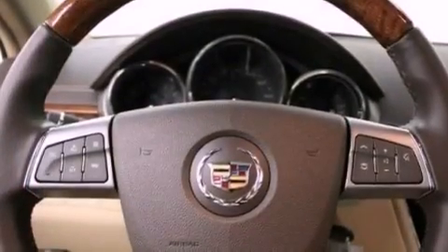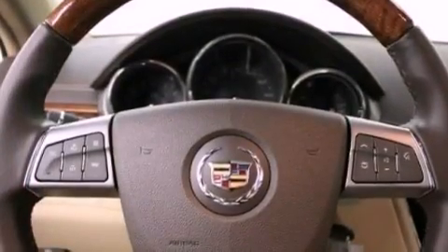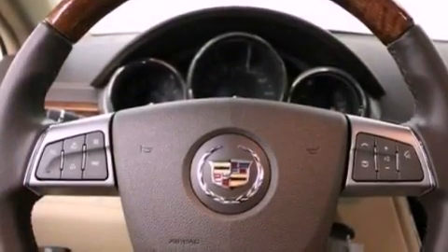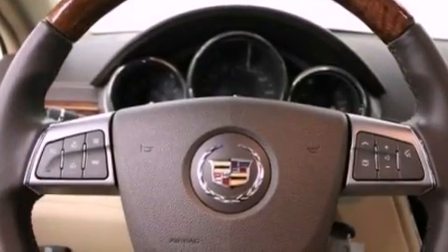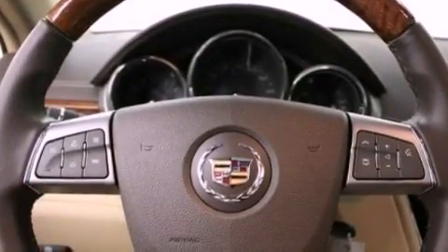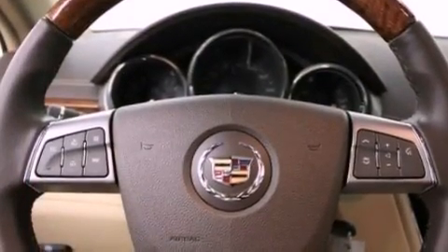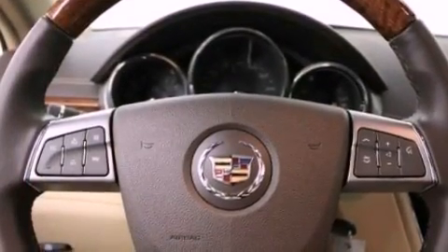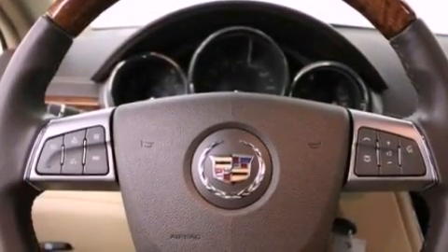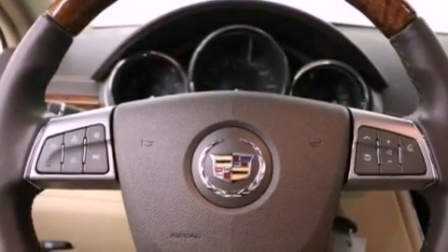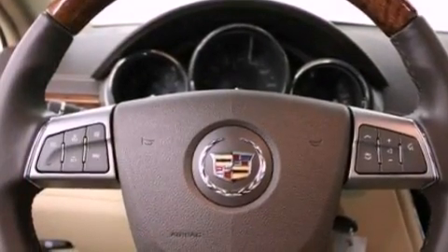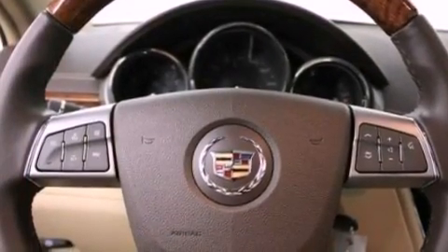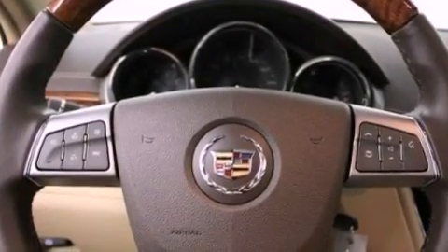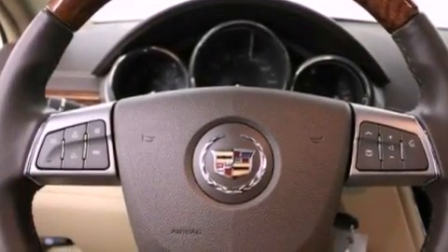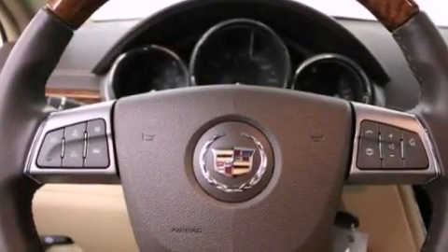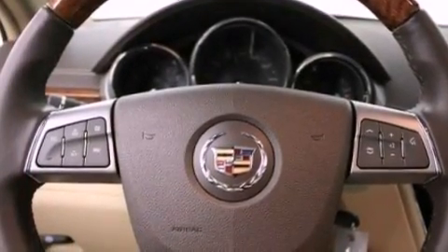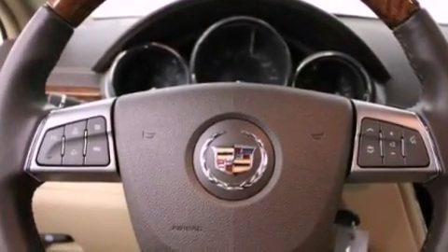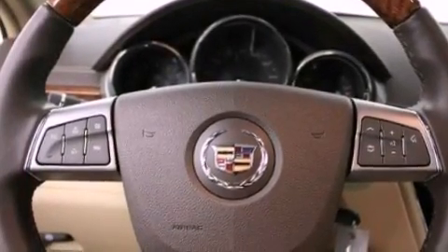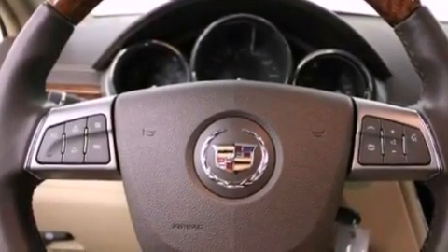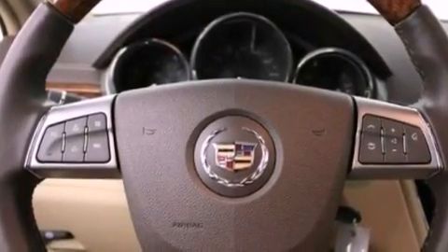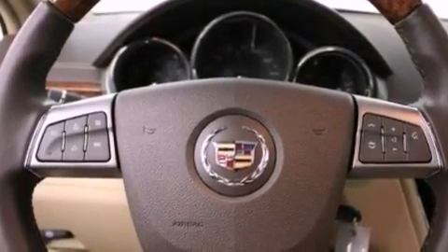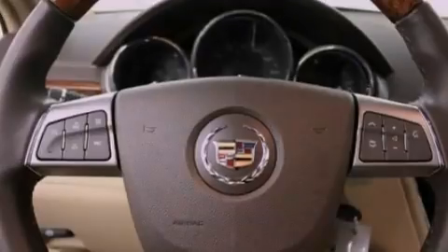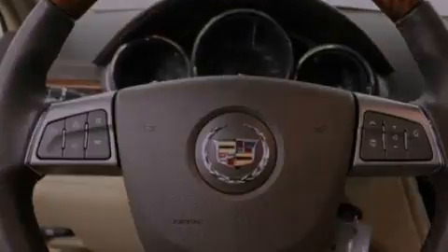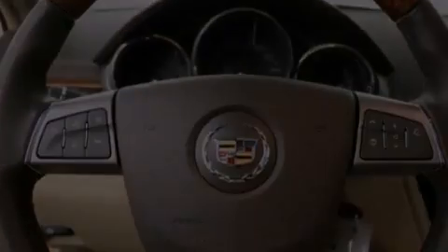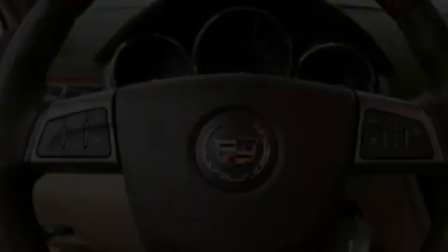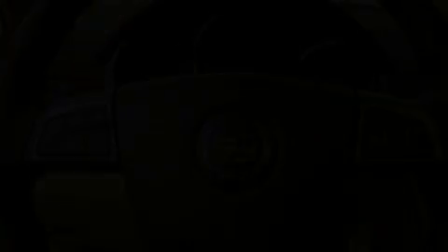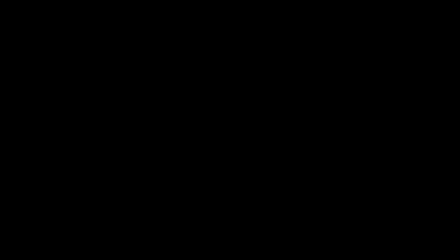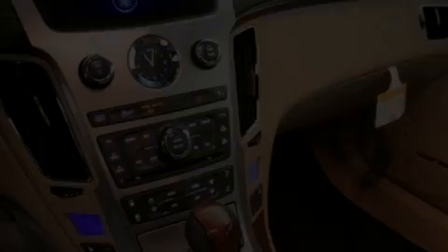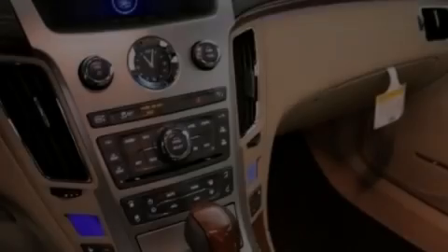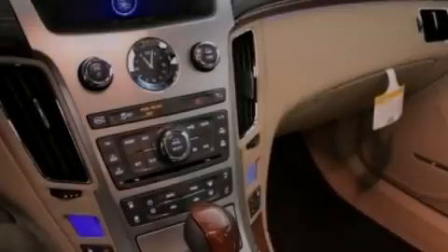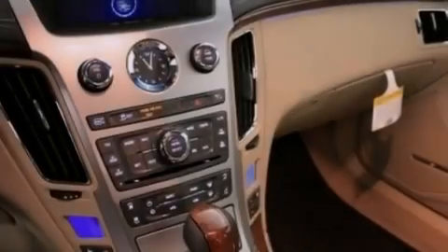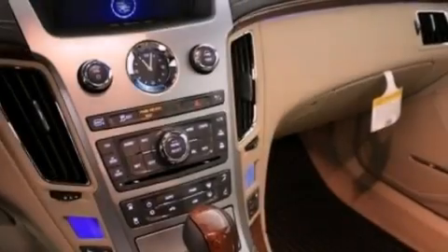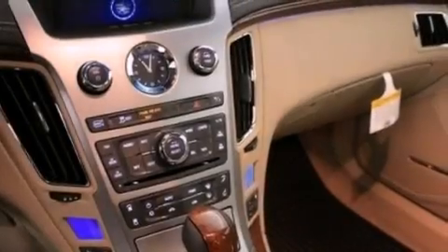10 perfectly positioned speakers, satellite radio, and traction control and stability control systems.